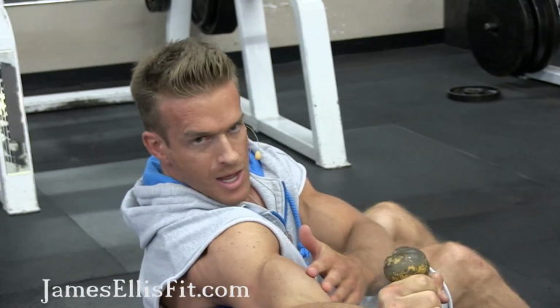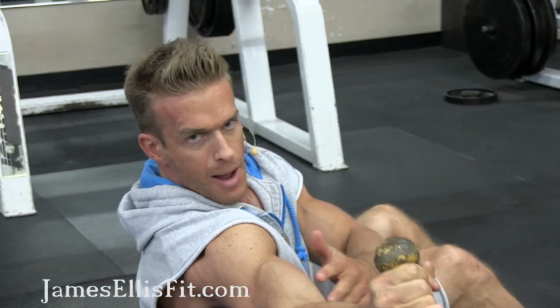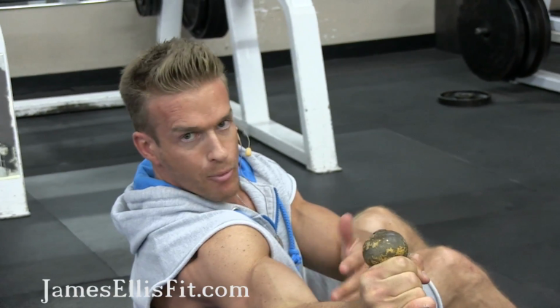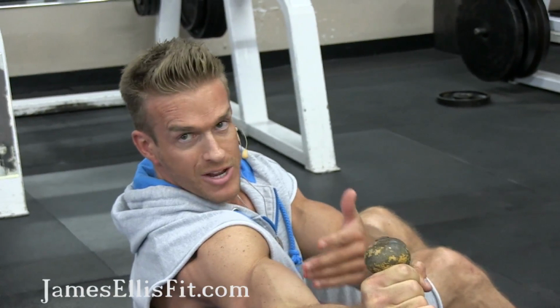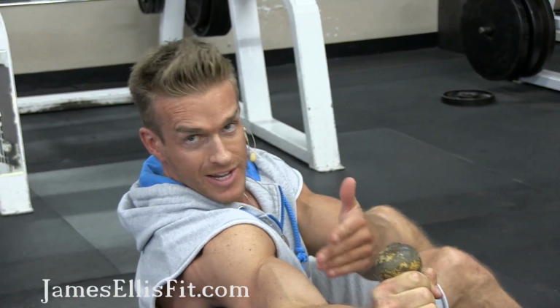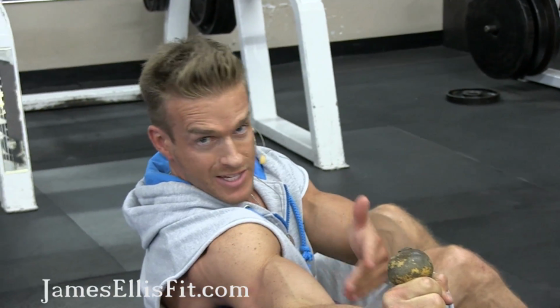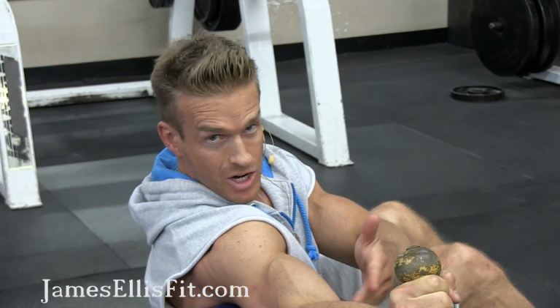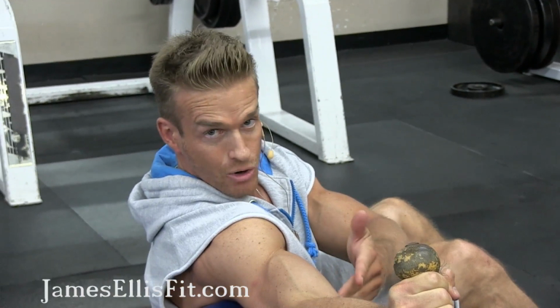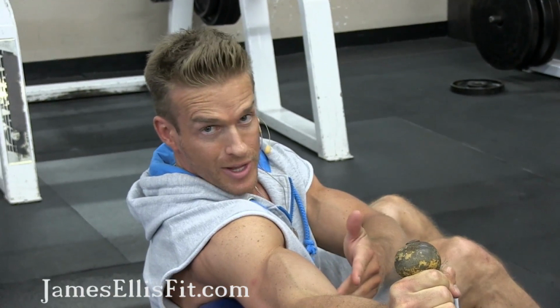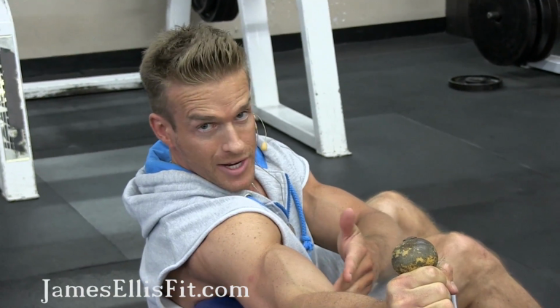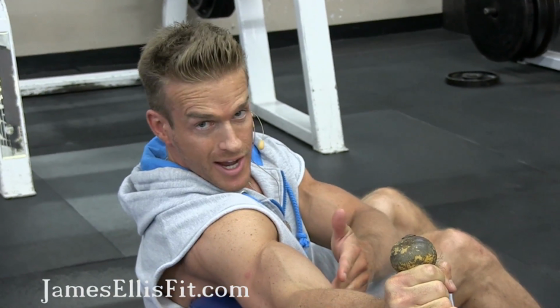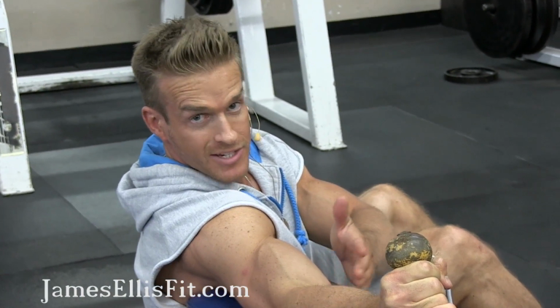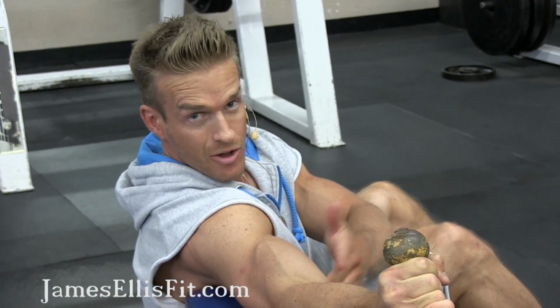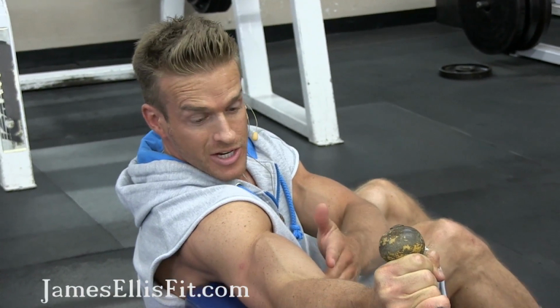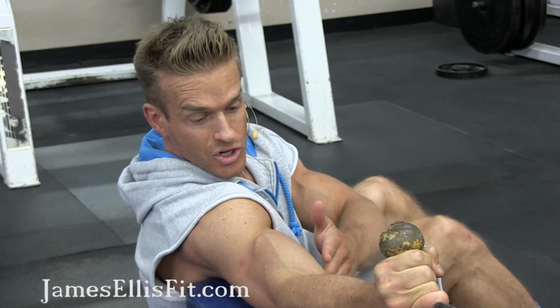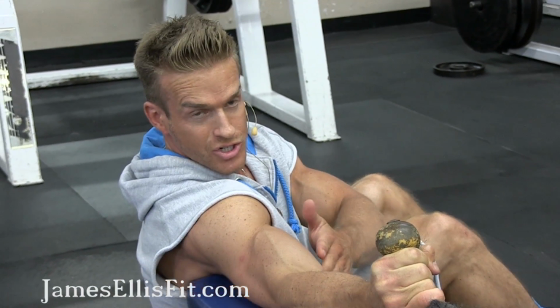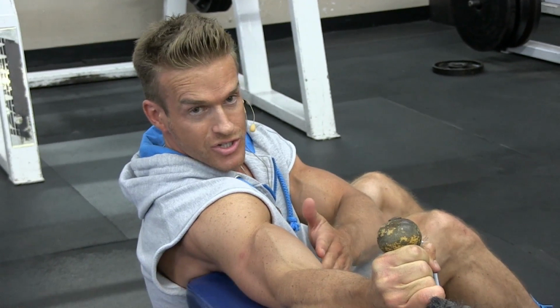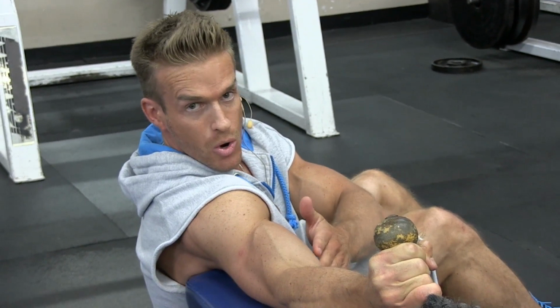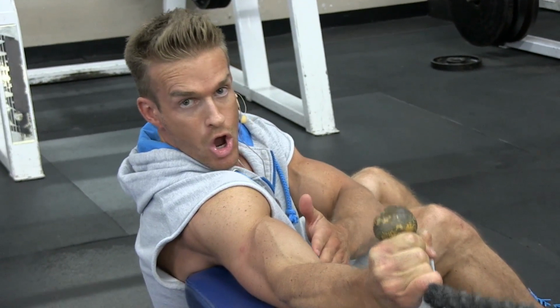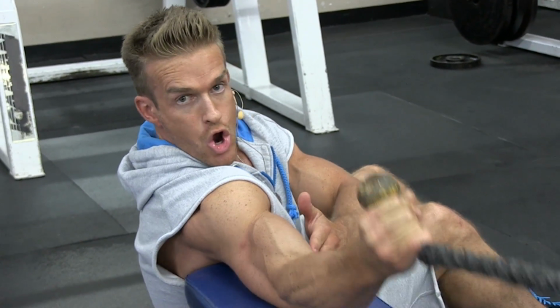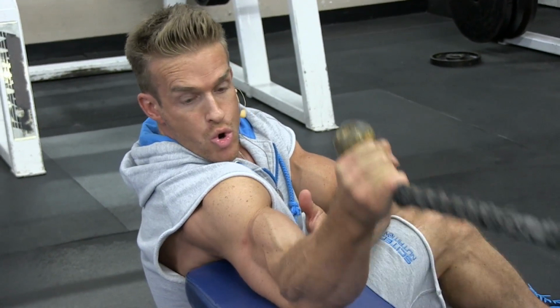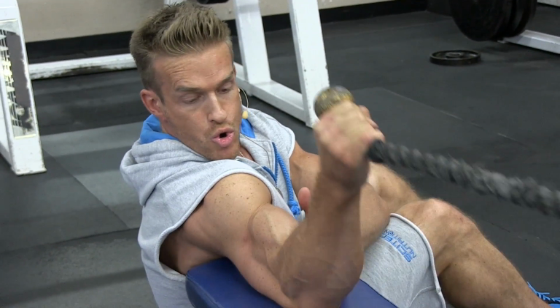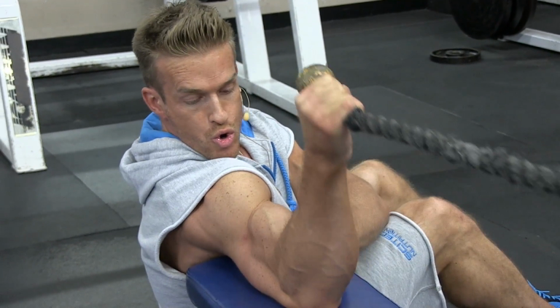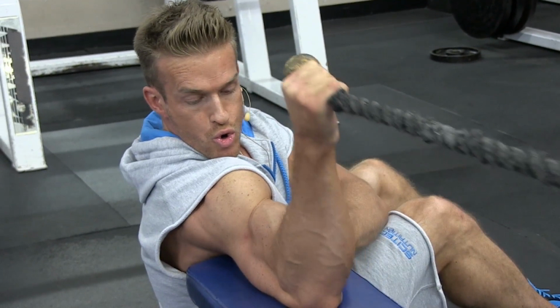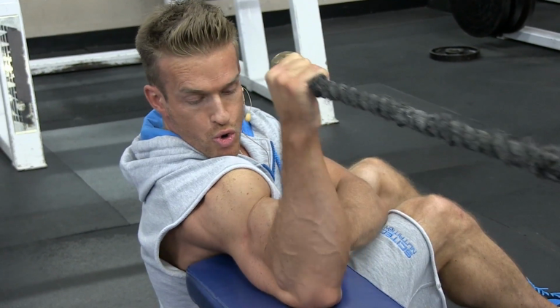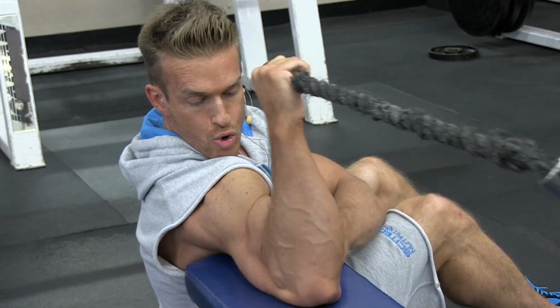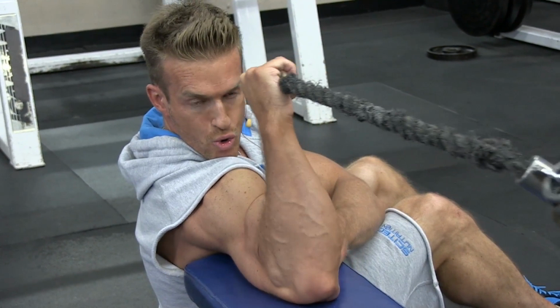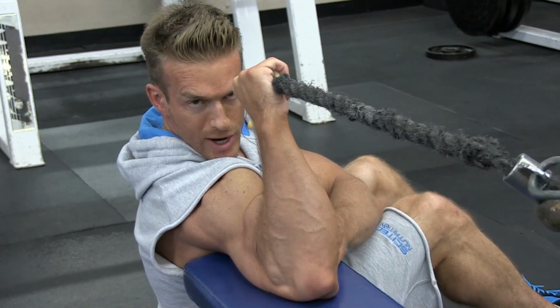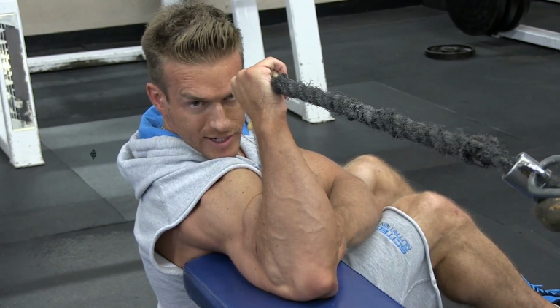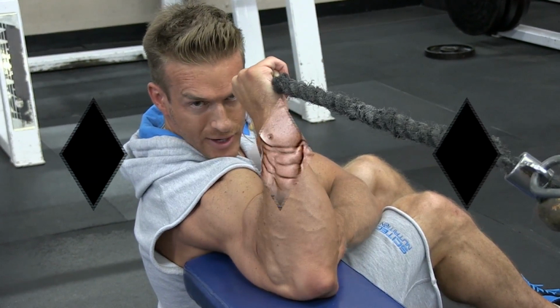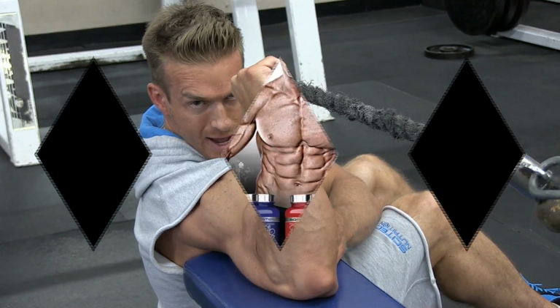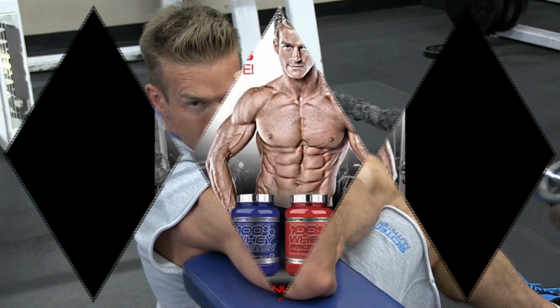I'm breathing as I curl in, exhaling on the exertion — so exhaling out.